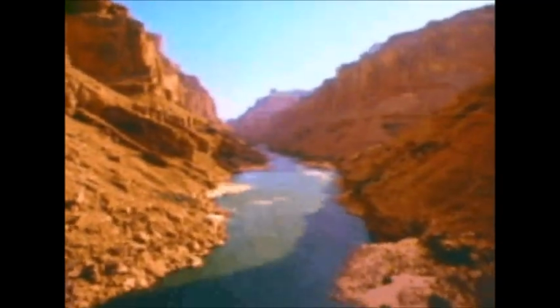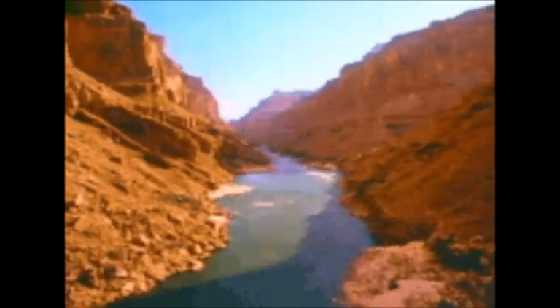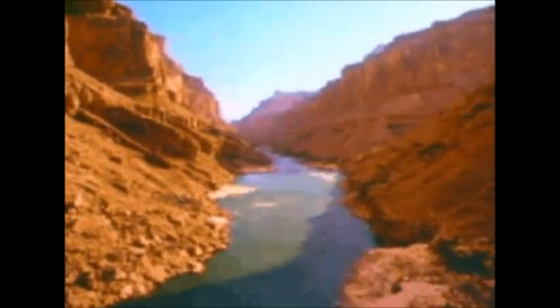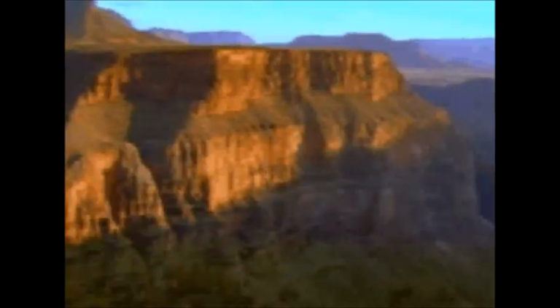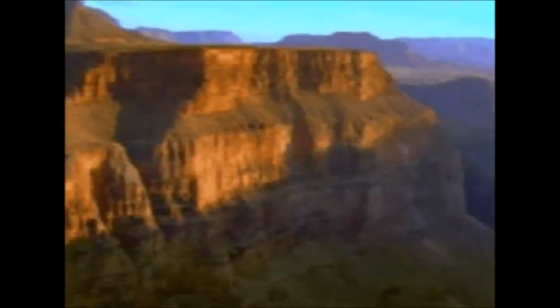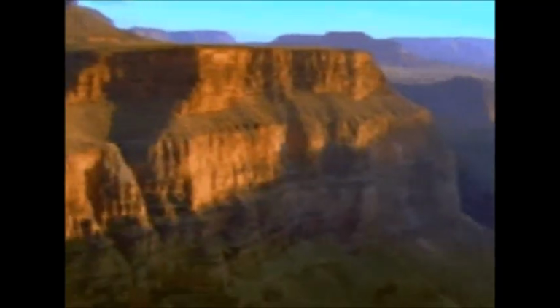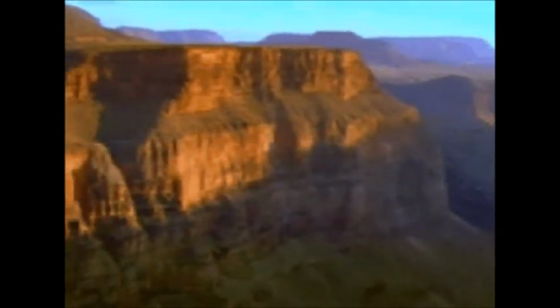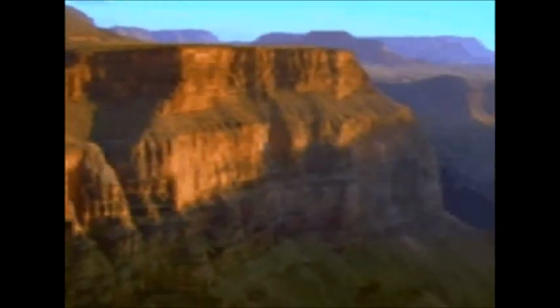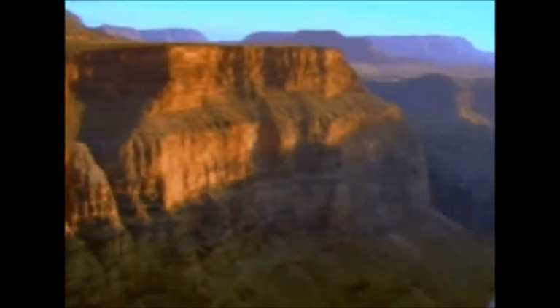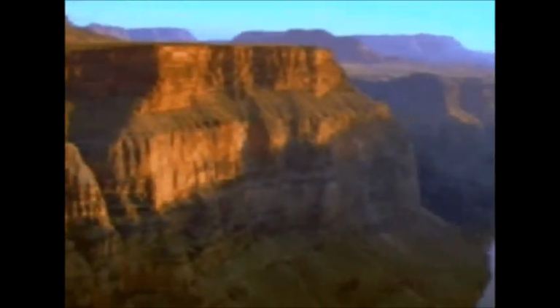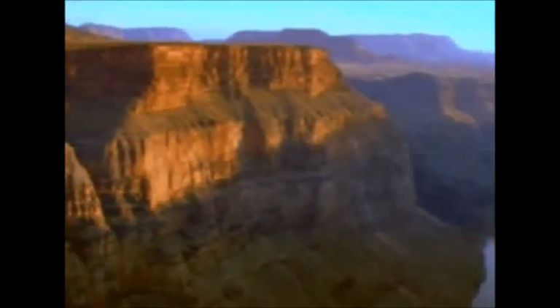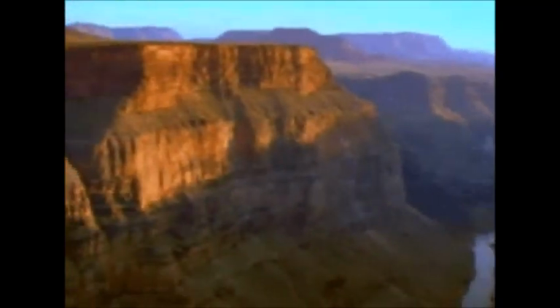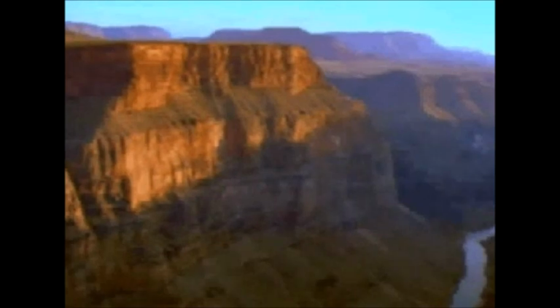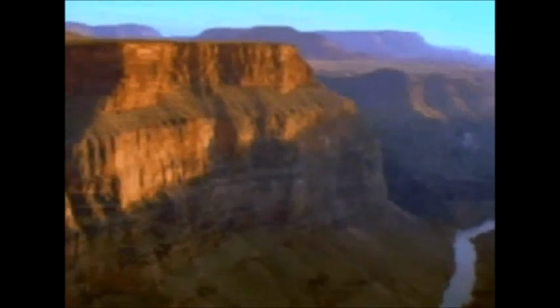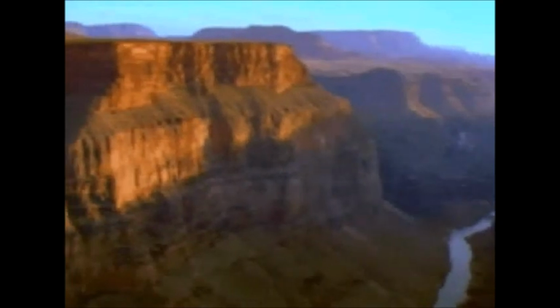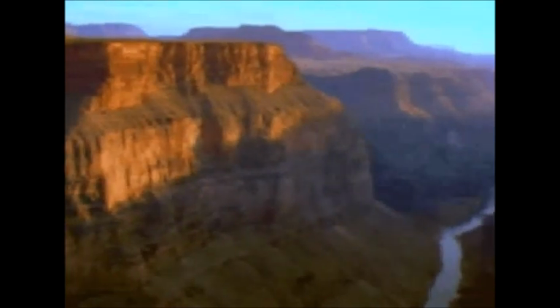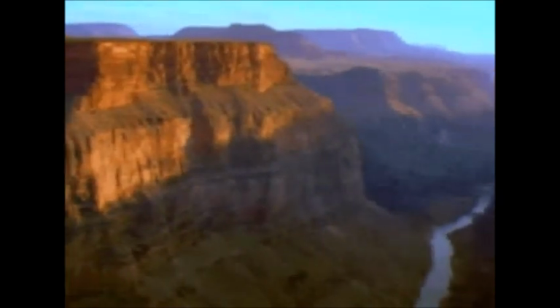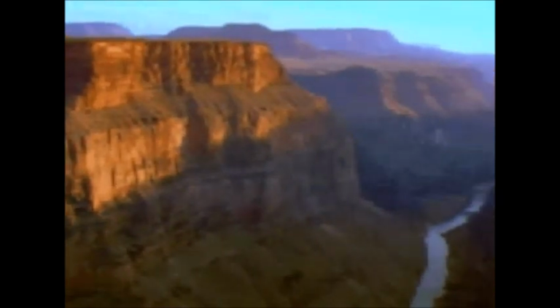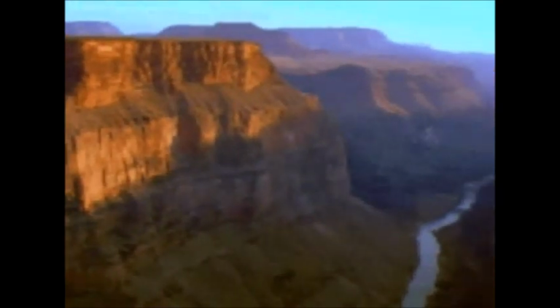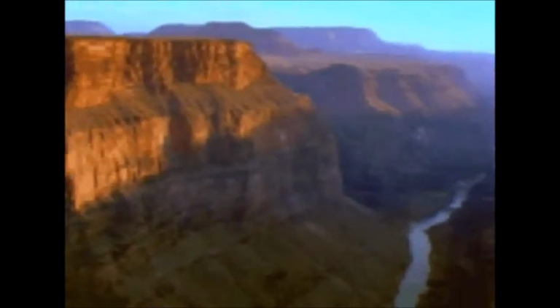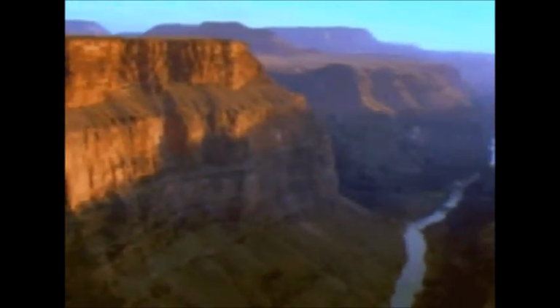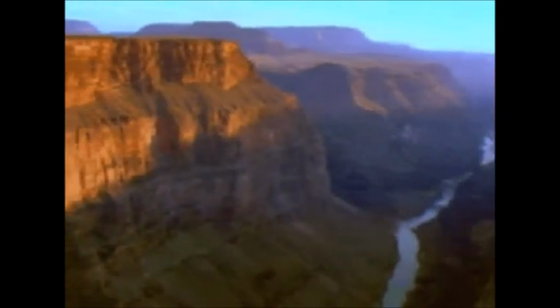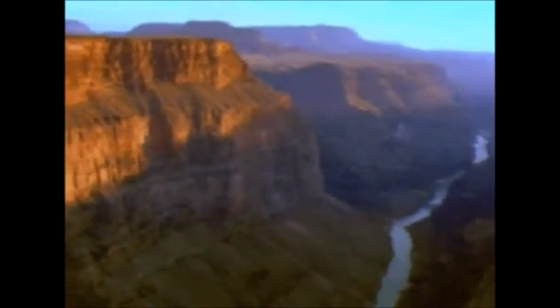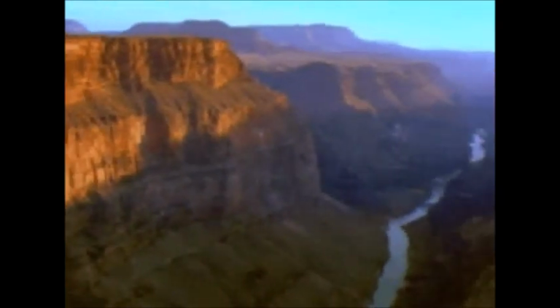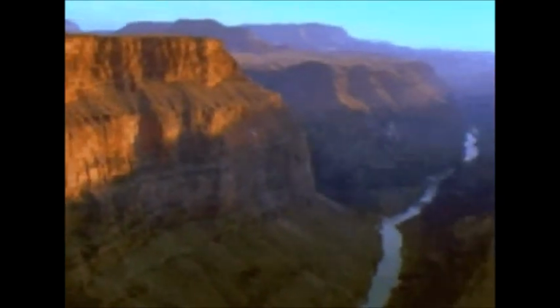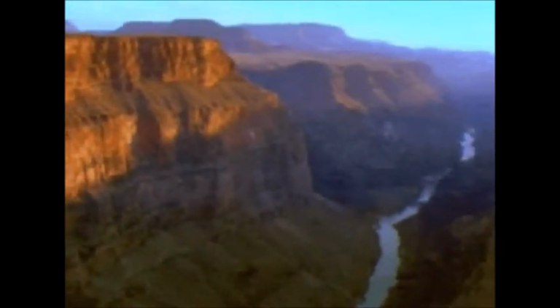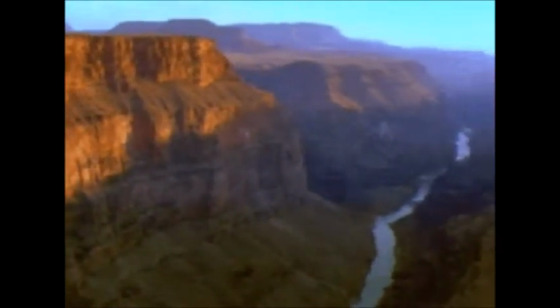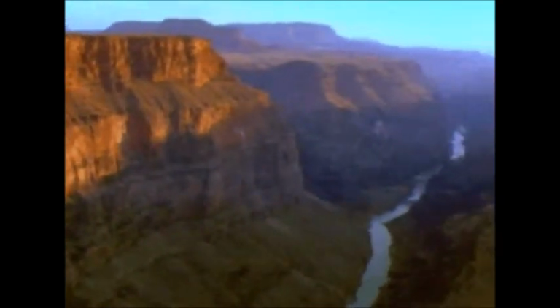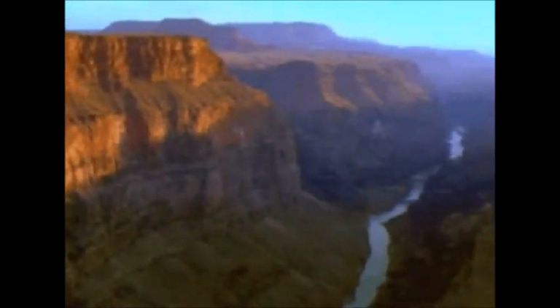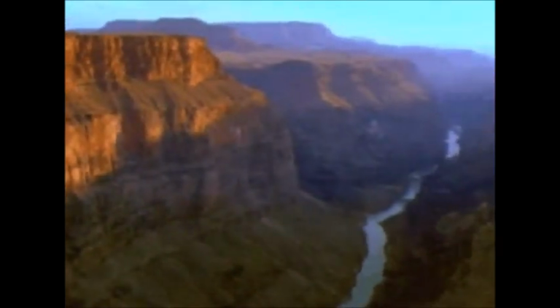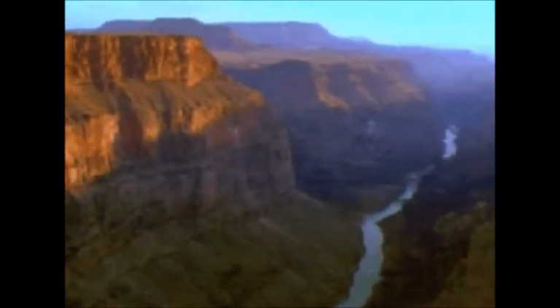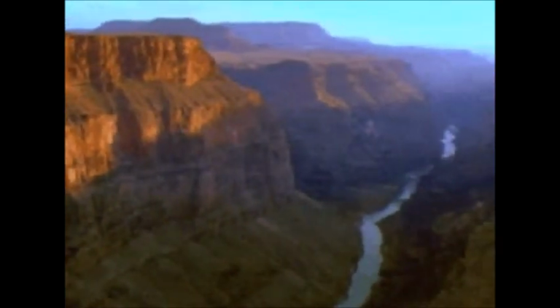It's hard to imagine, but it's true. All it takes is one little river with a whole lot of patience.